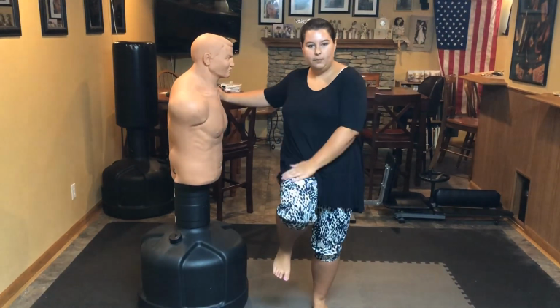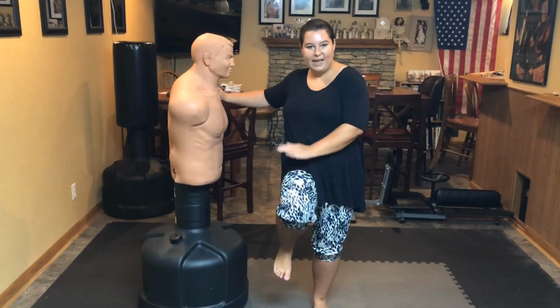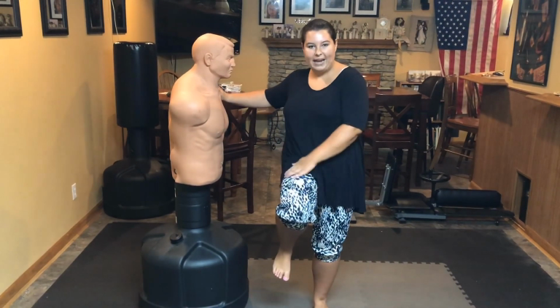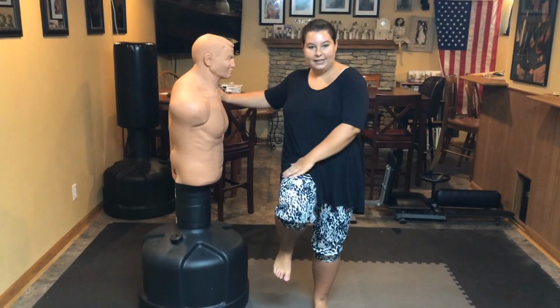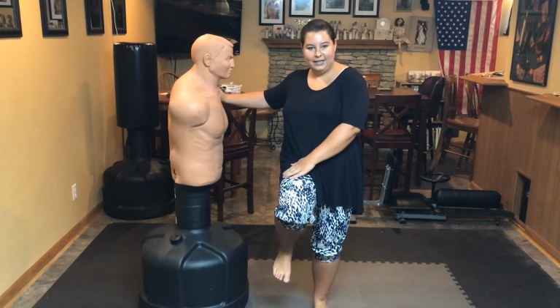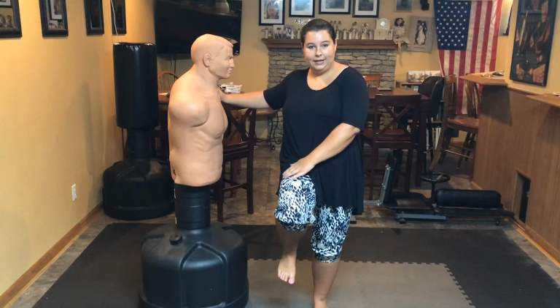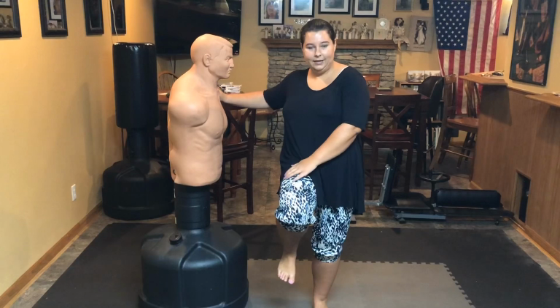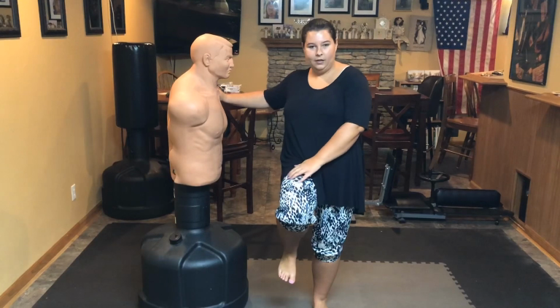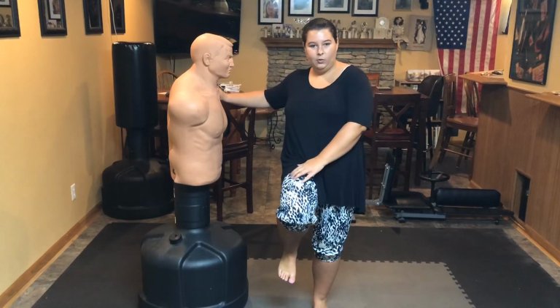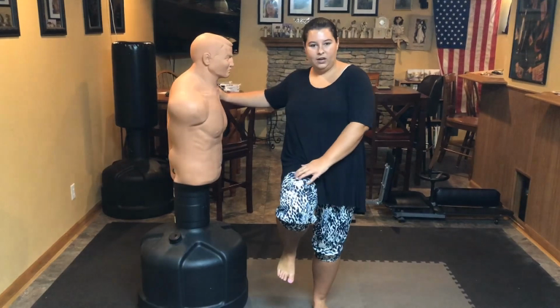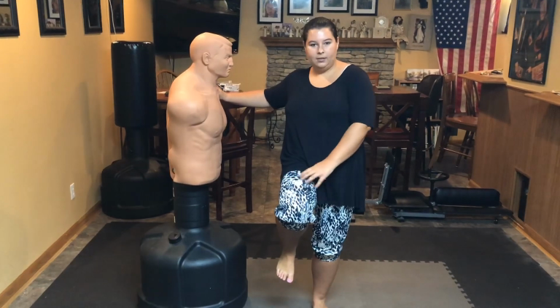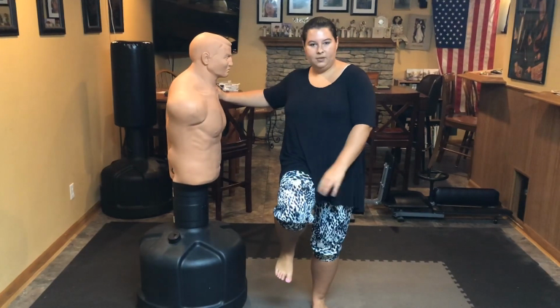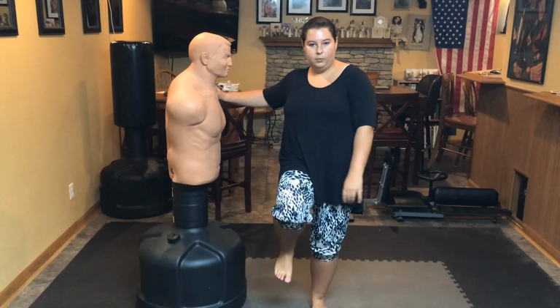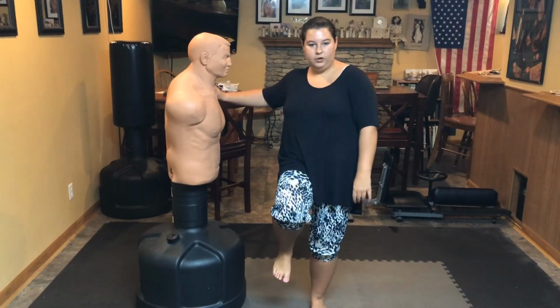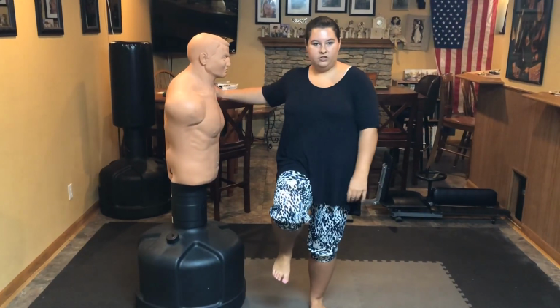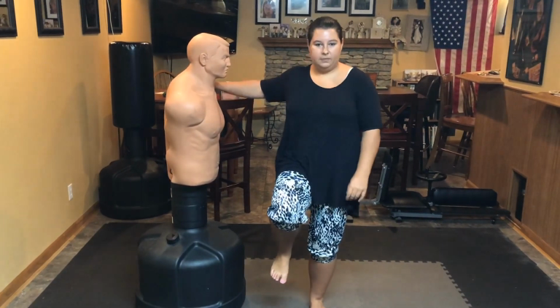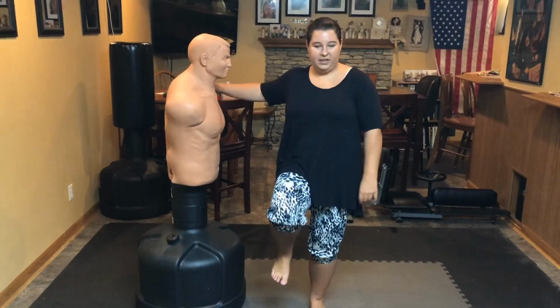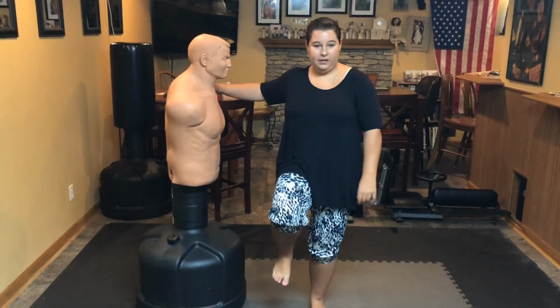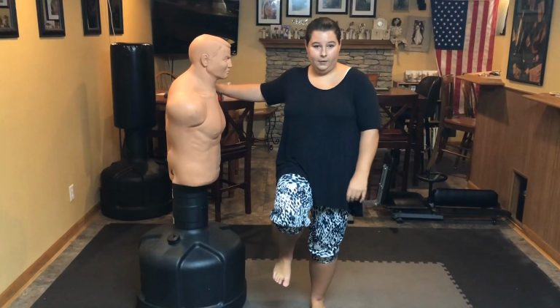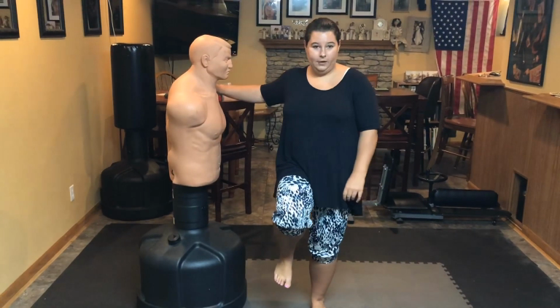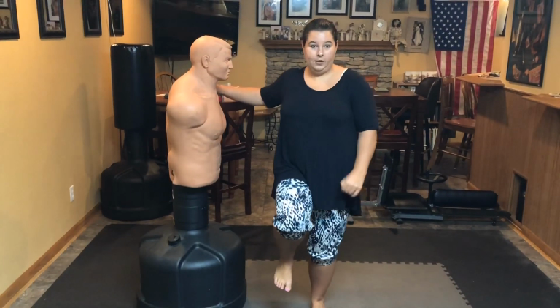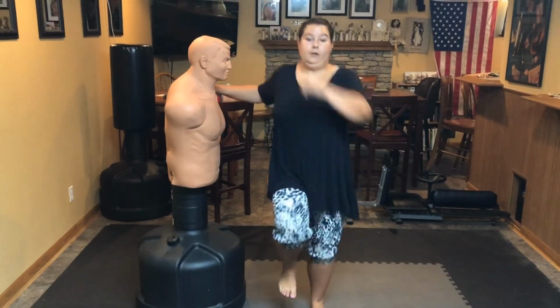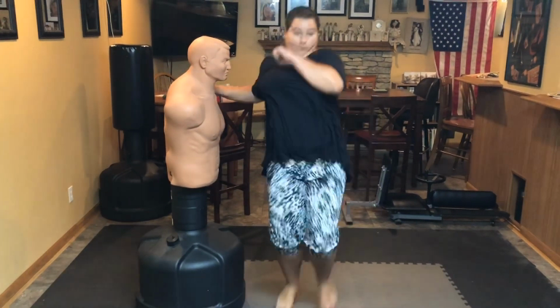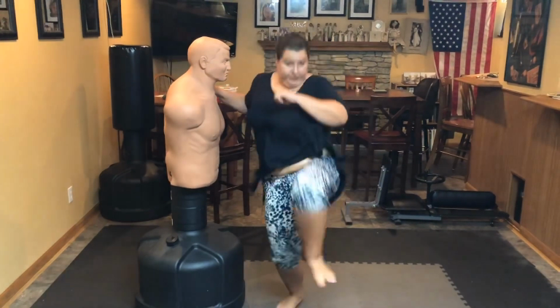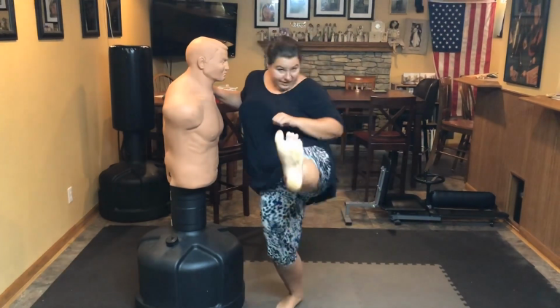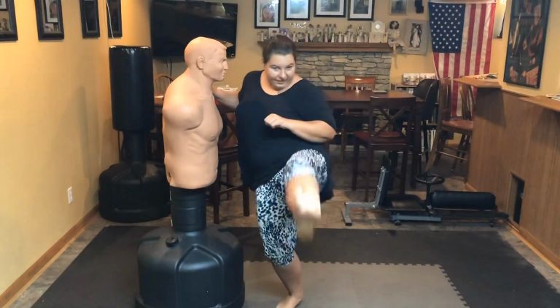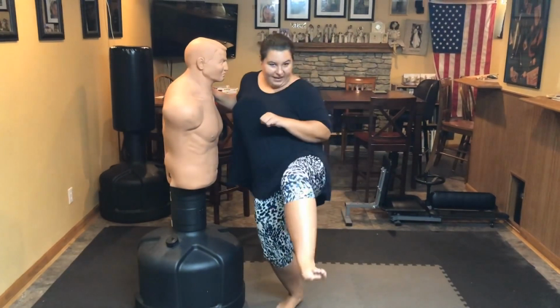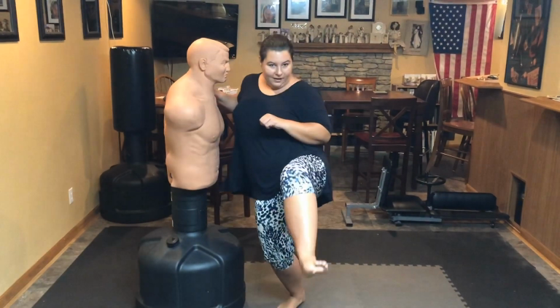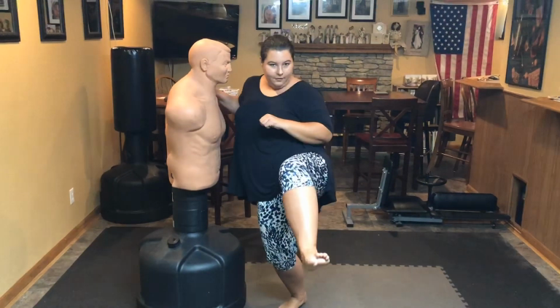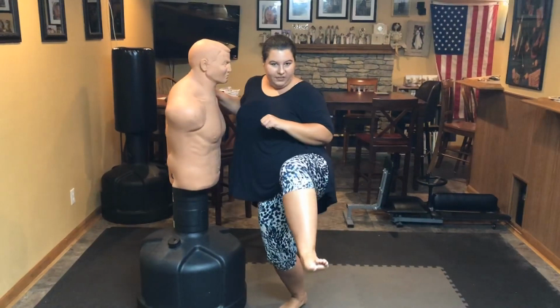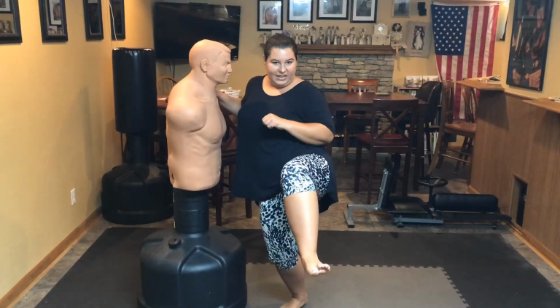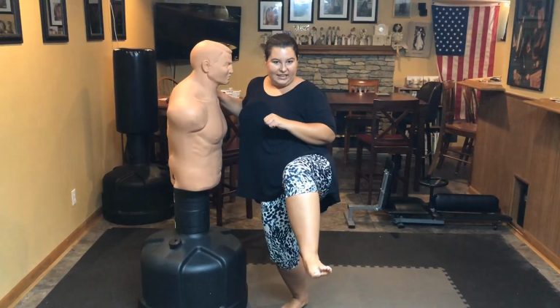so your back knee, when it comes up when you're jumping, you're going to extend for the kick.